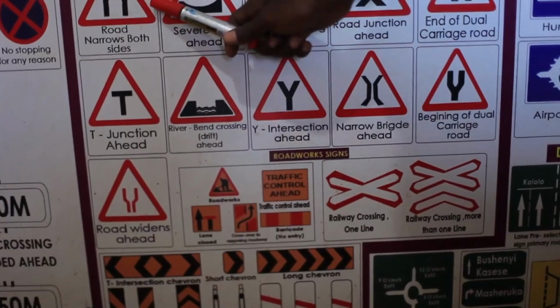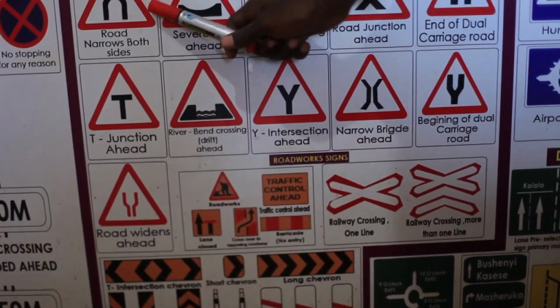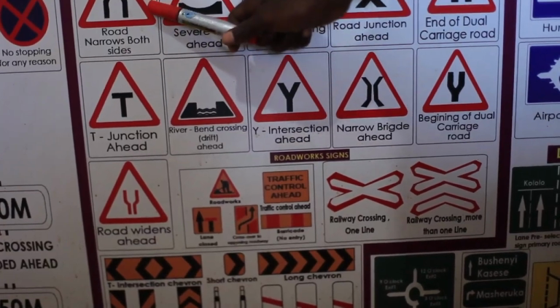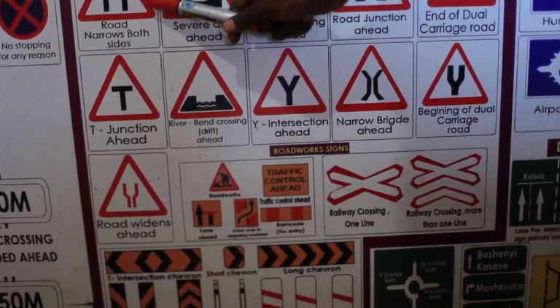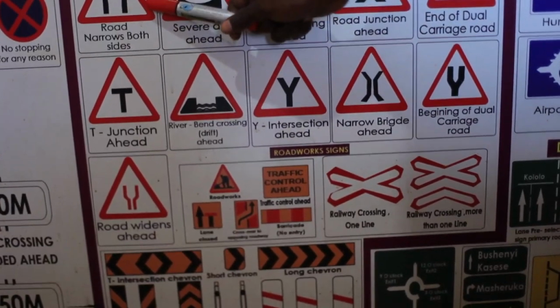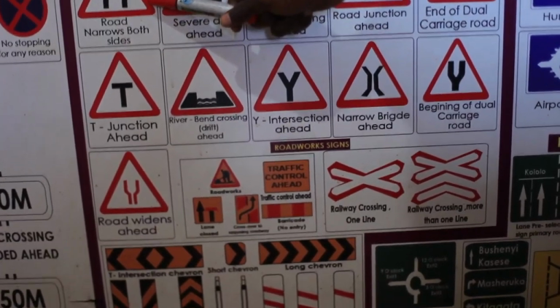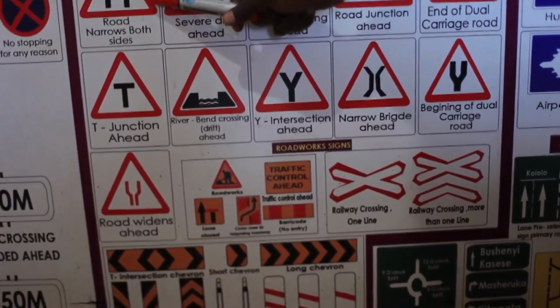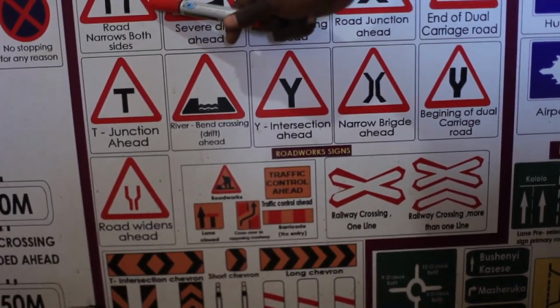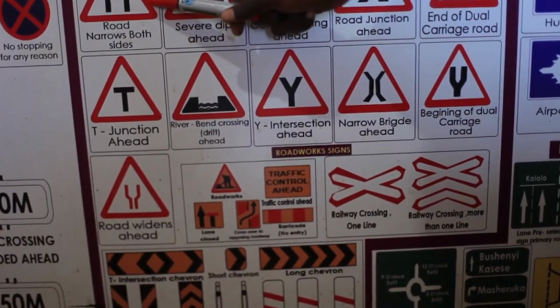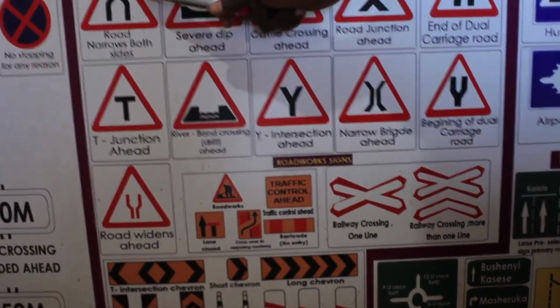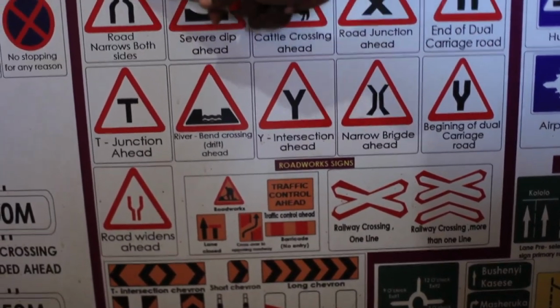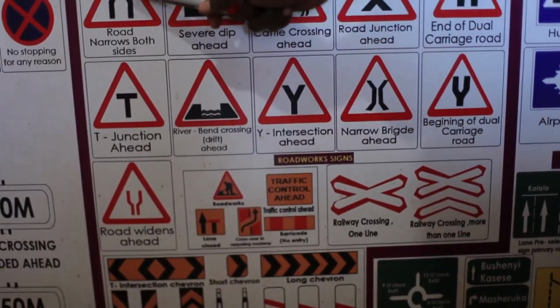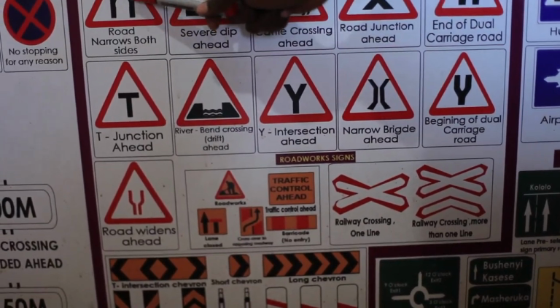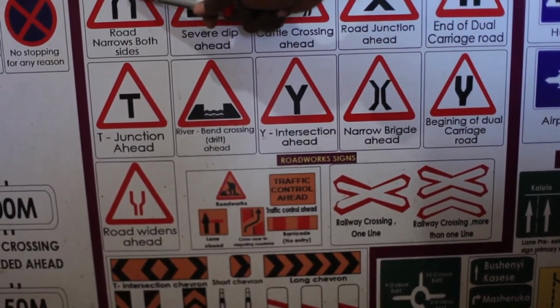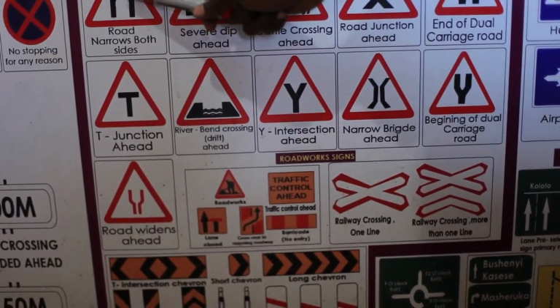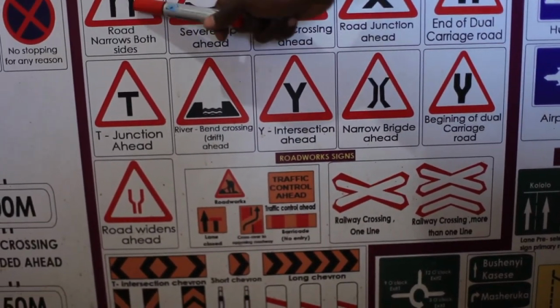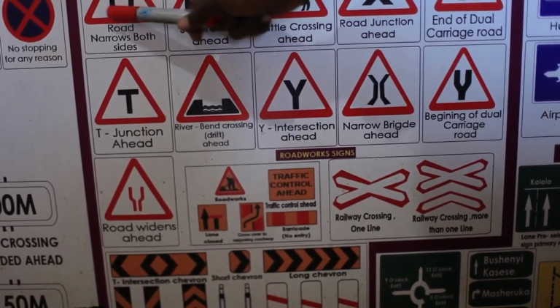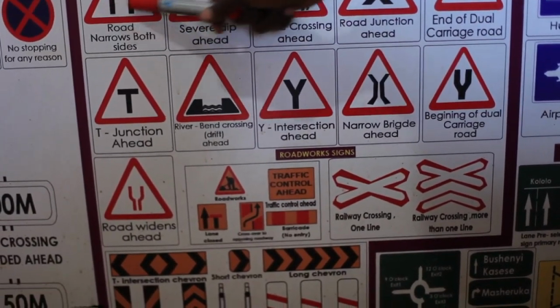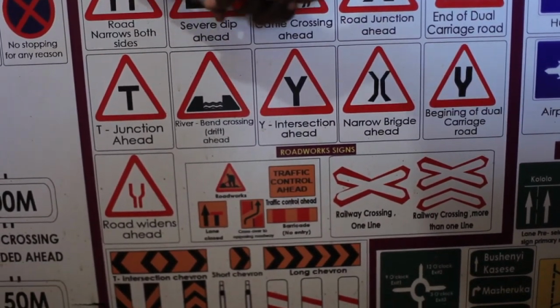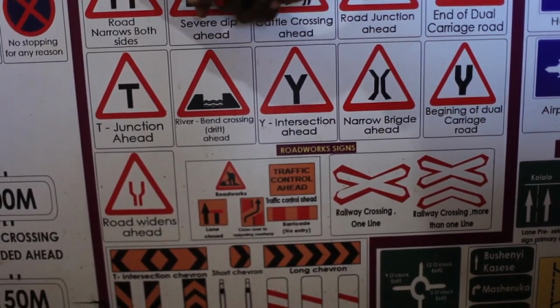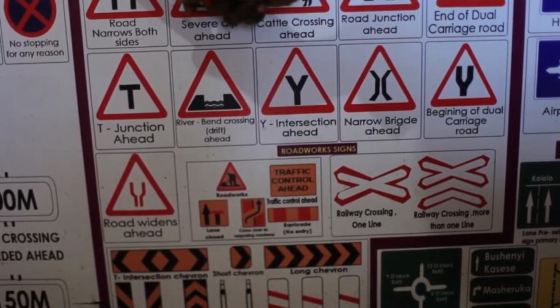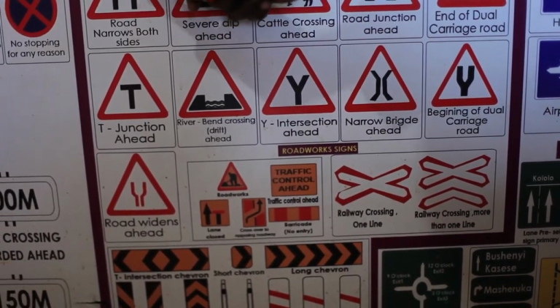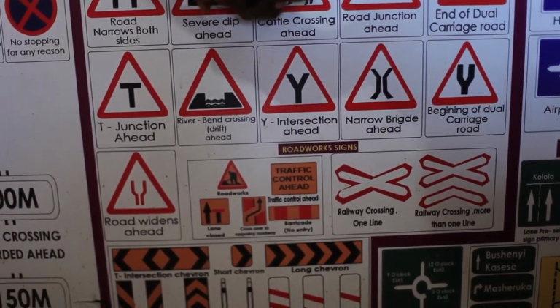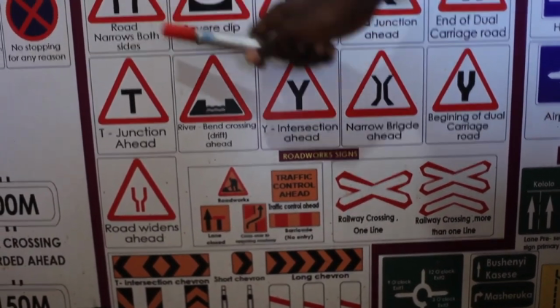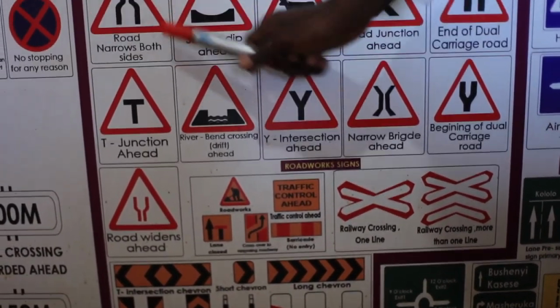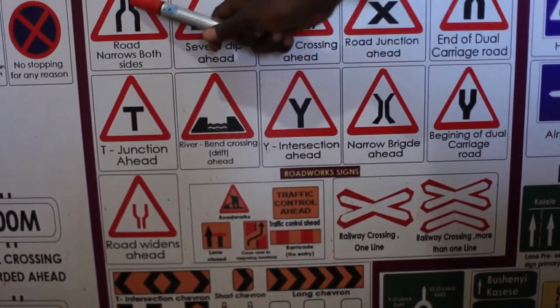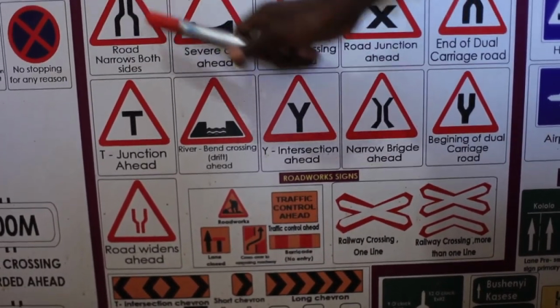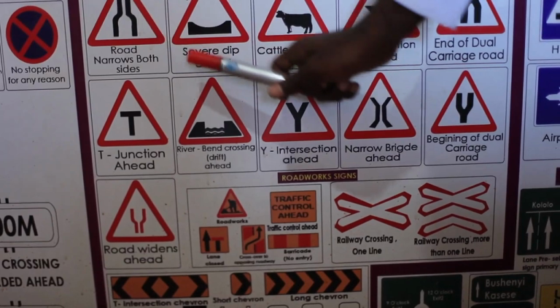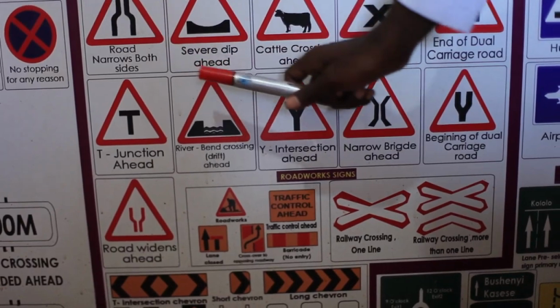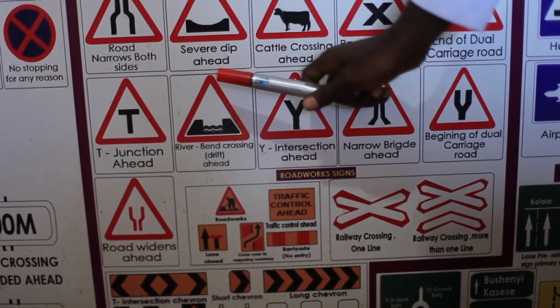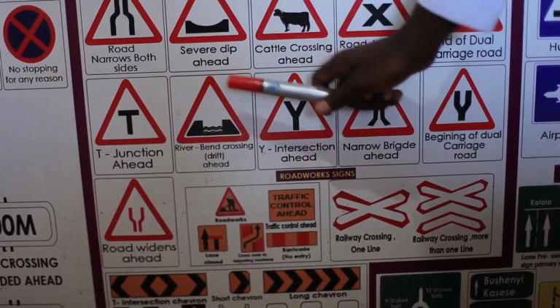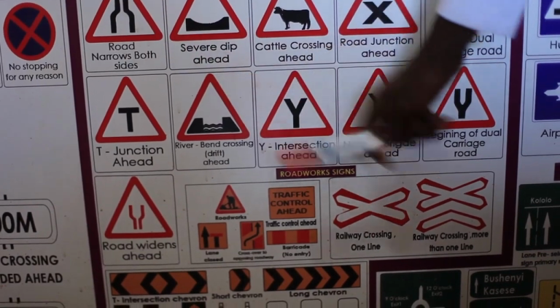Road narrows on both sides. The road goes from wide to narrow. Use the available space.